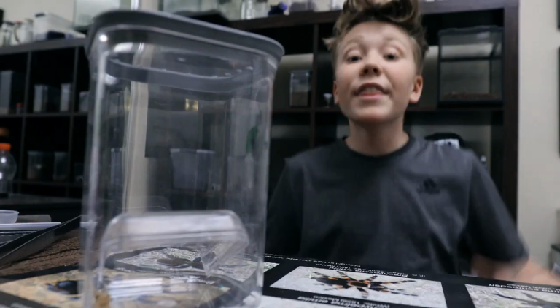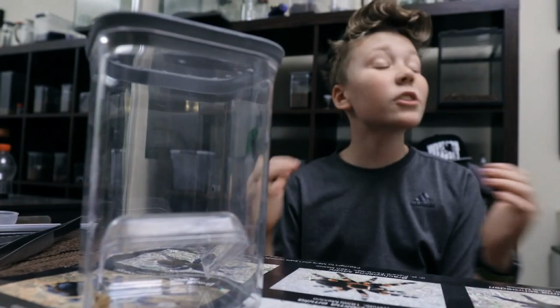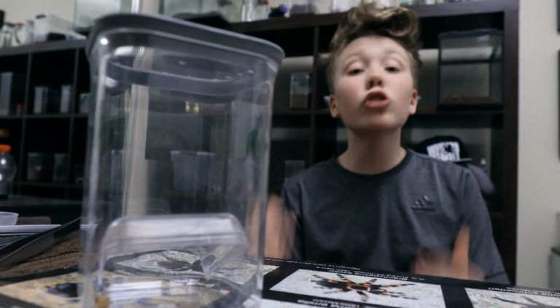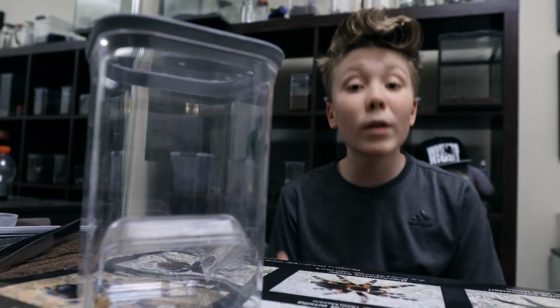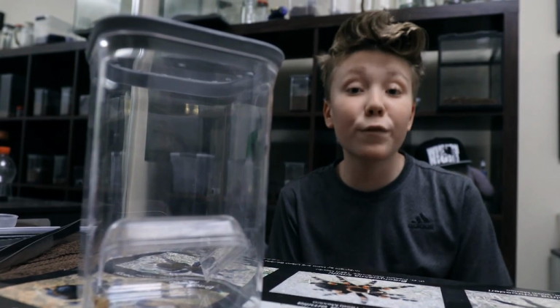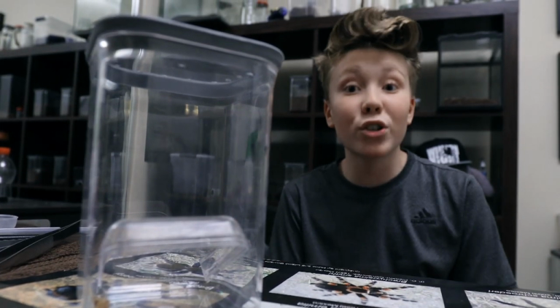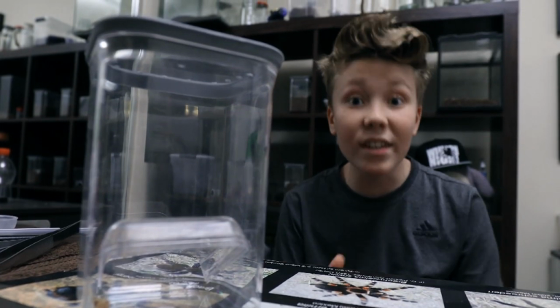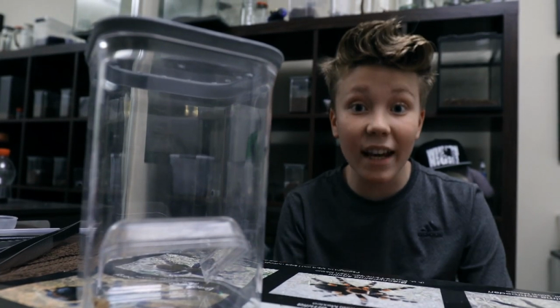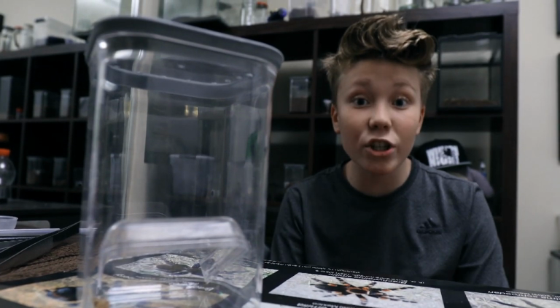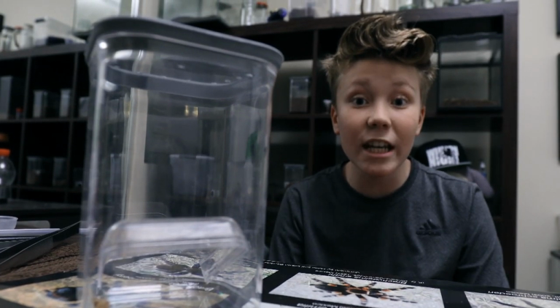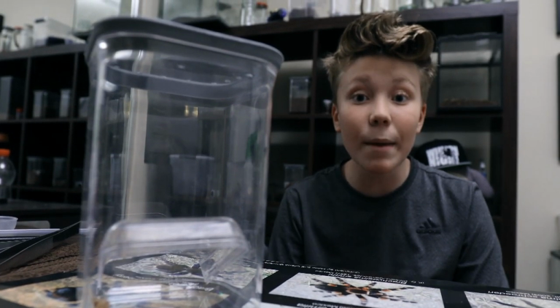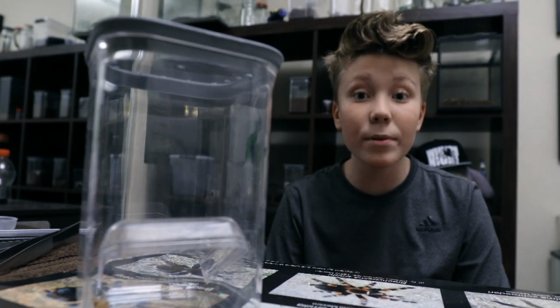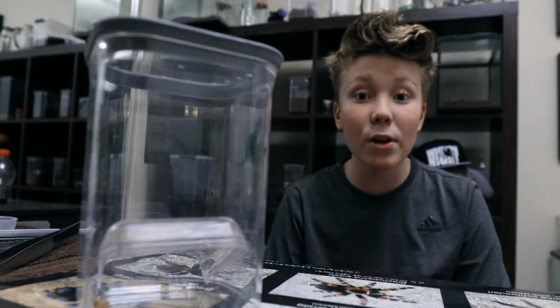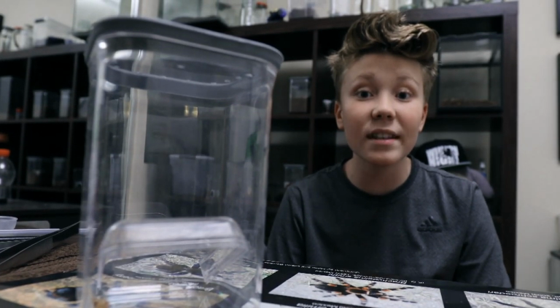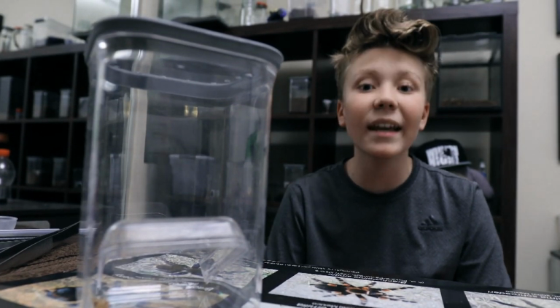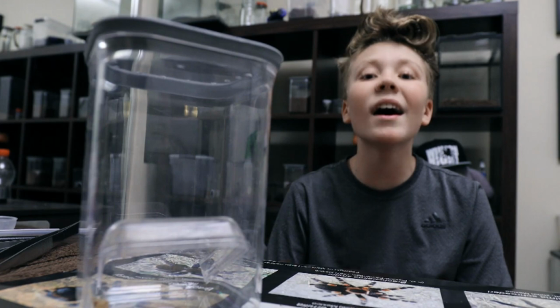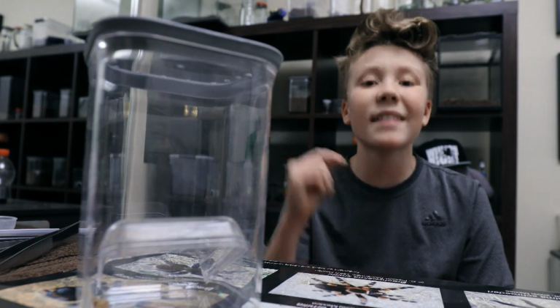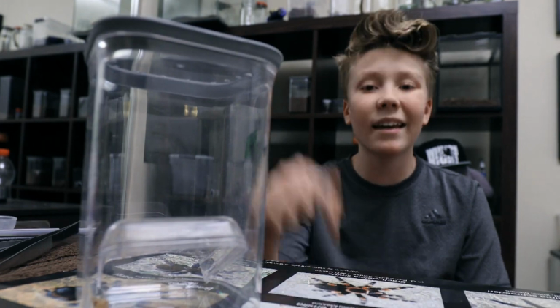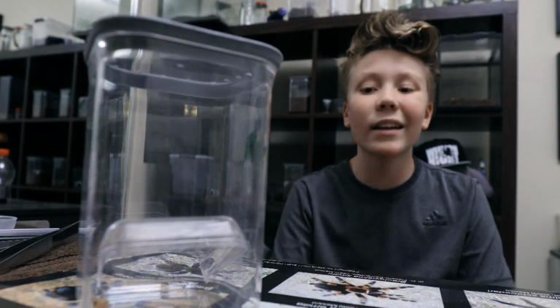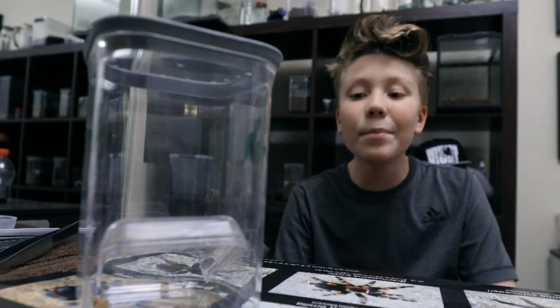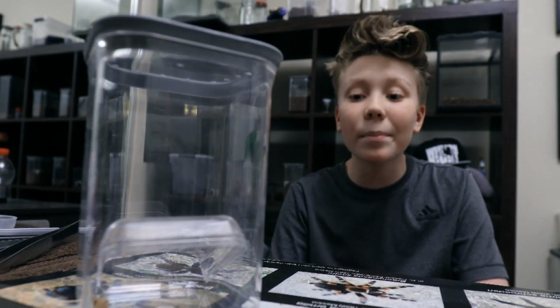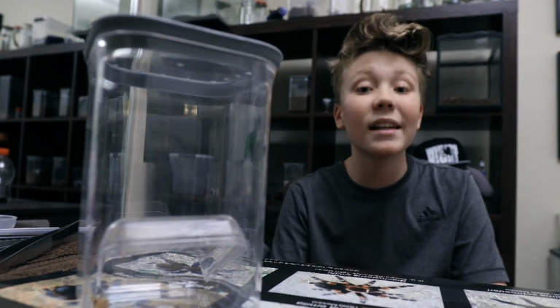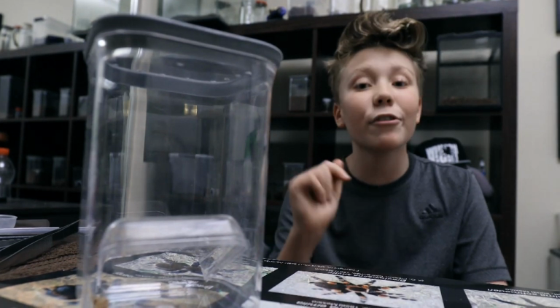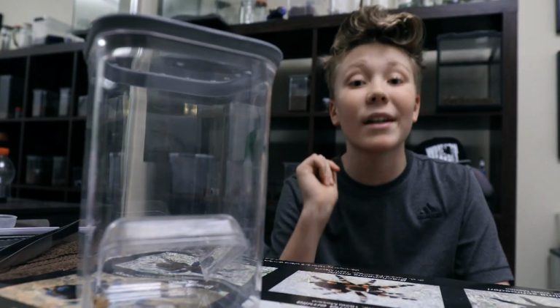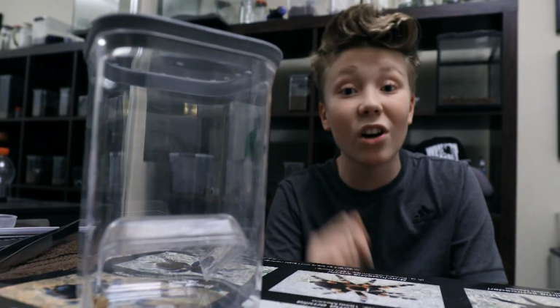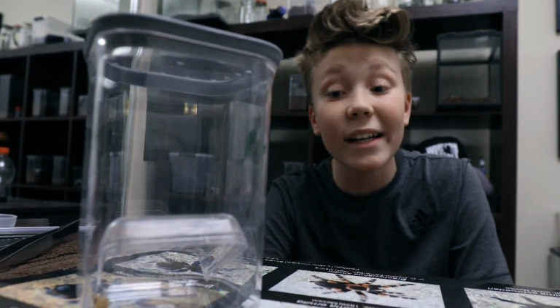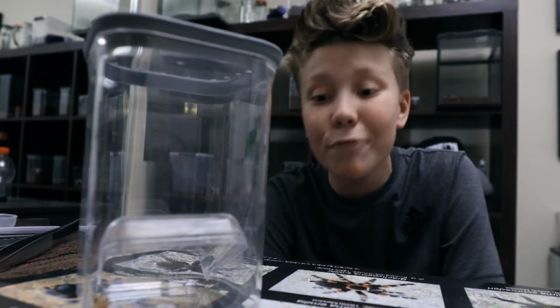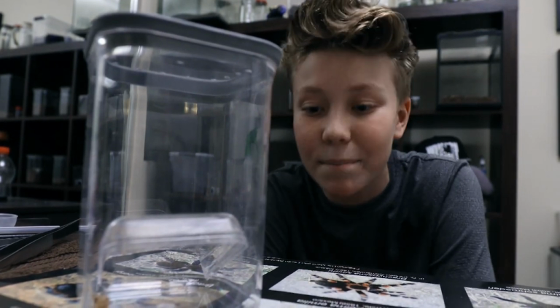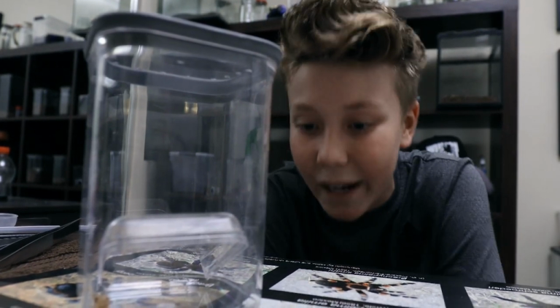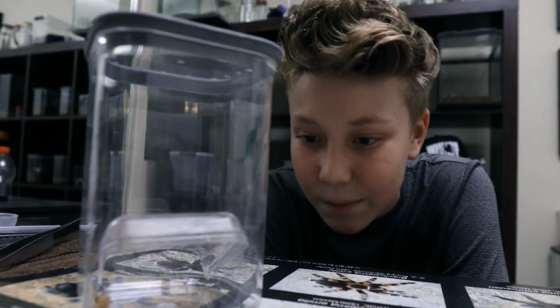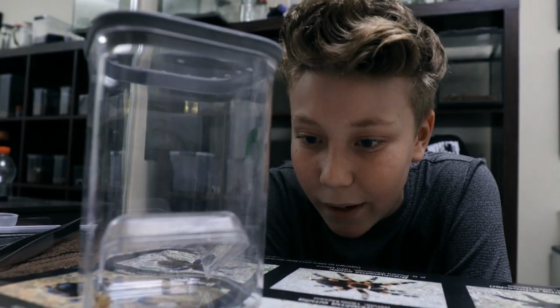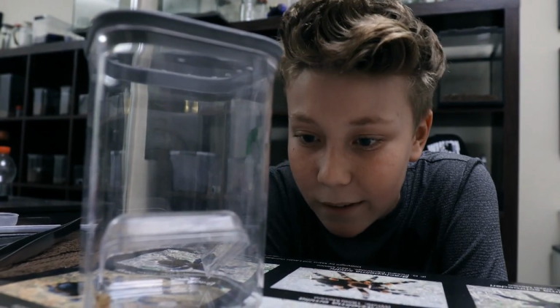Thanks so much for watching this catch and keep episode today guys, and I'll keep you up to date with my tiny redback spider.